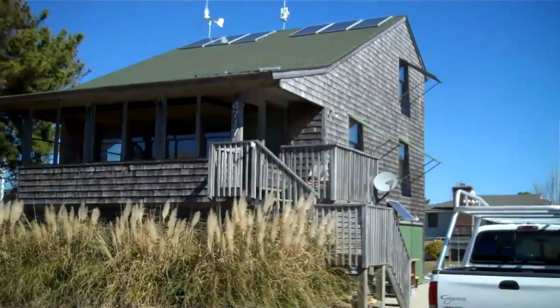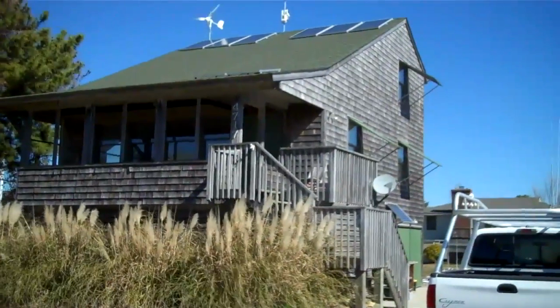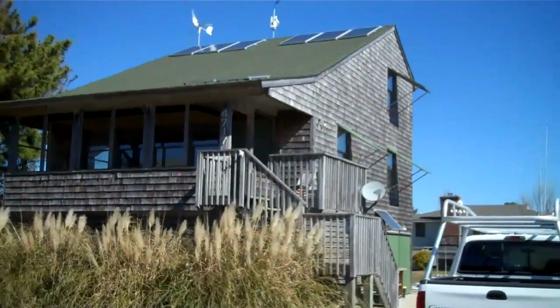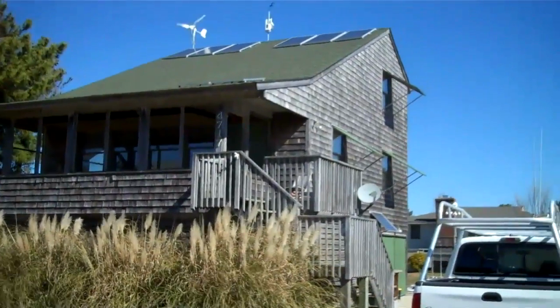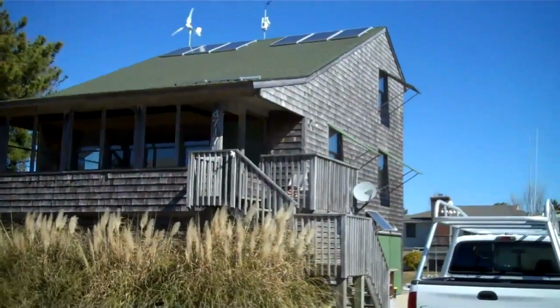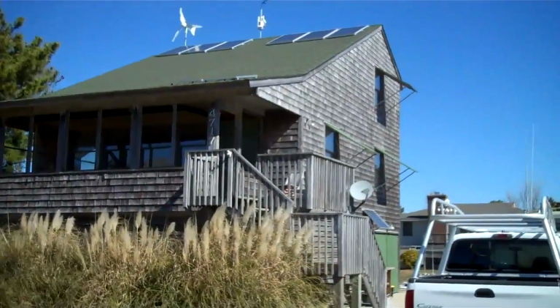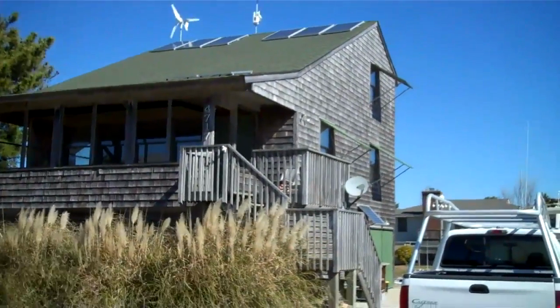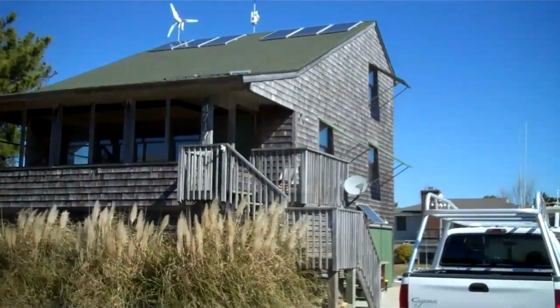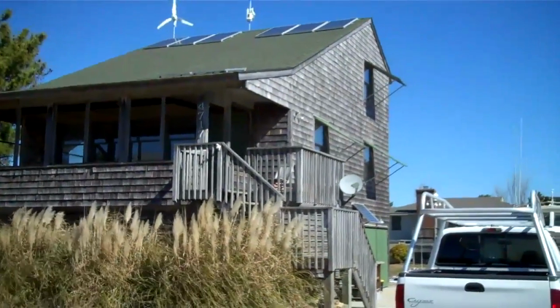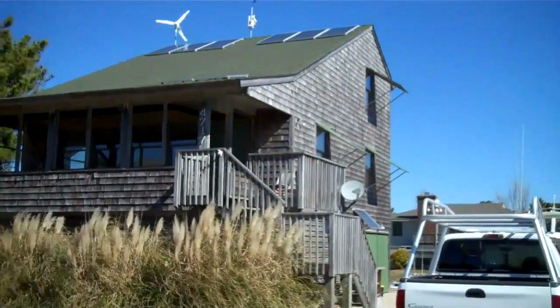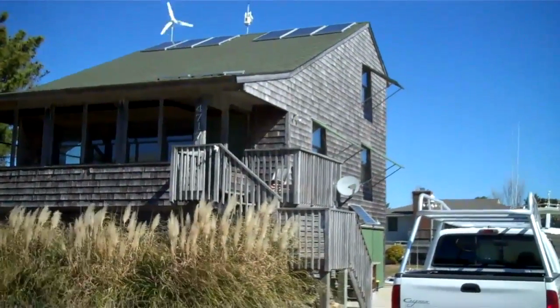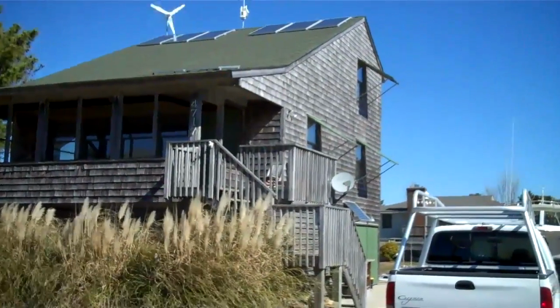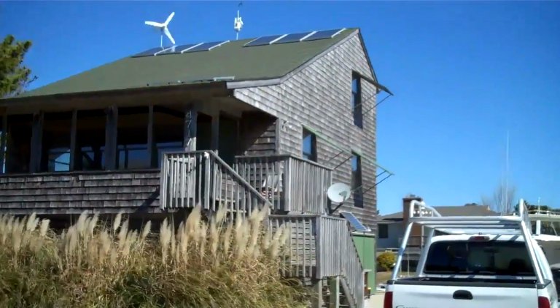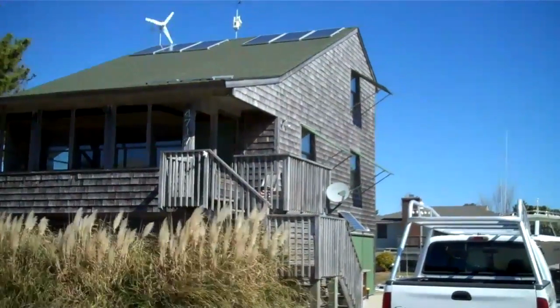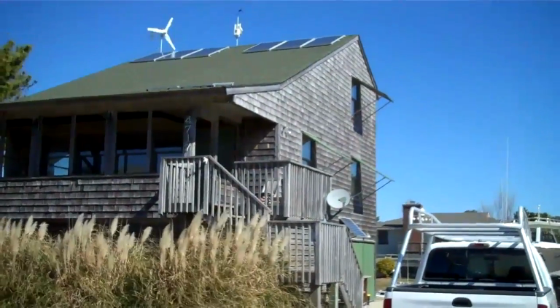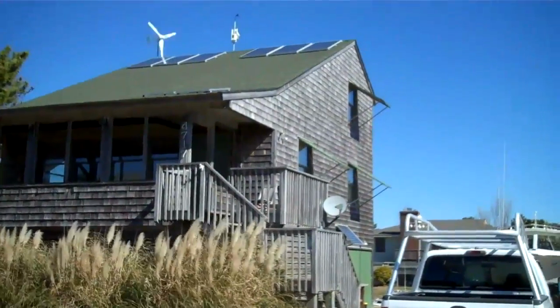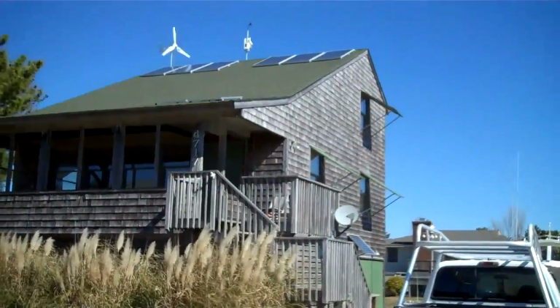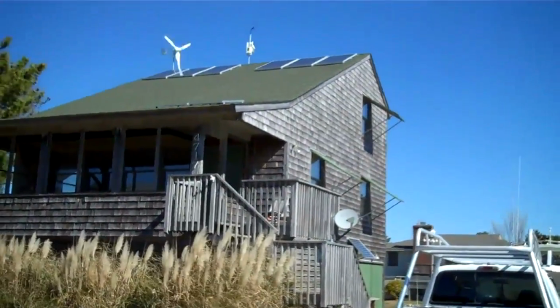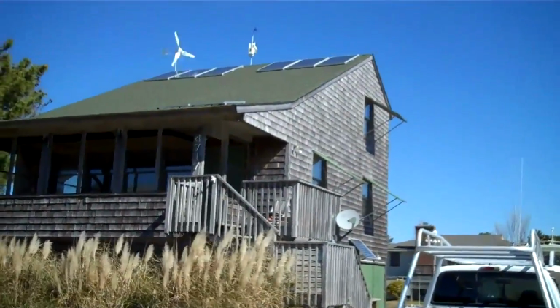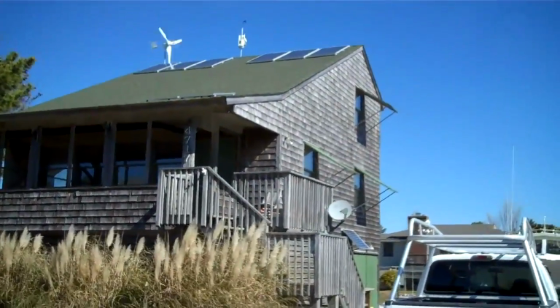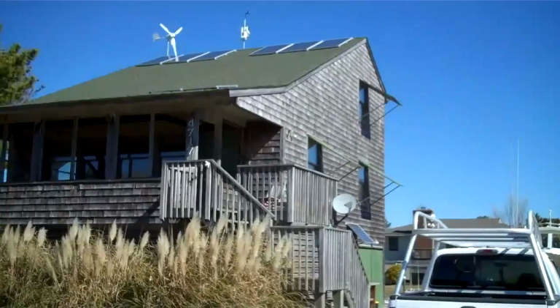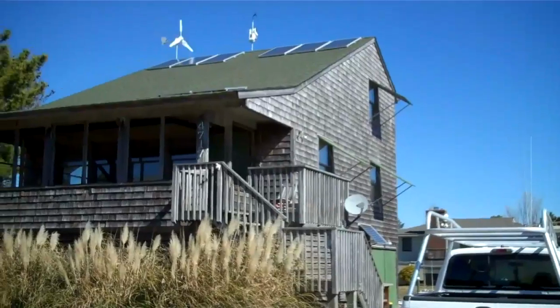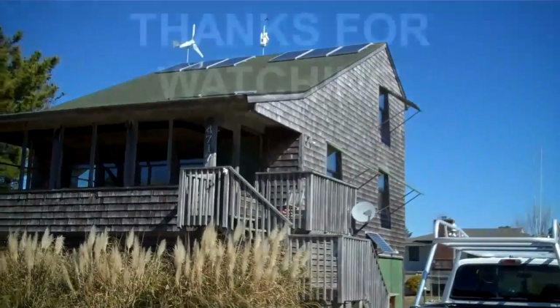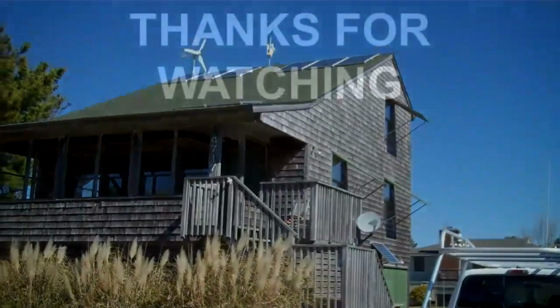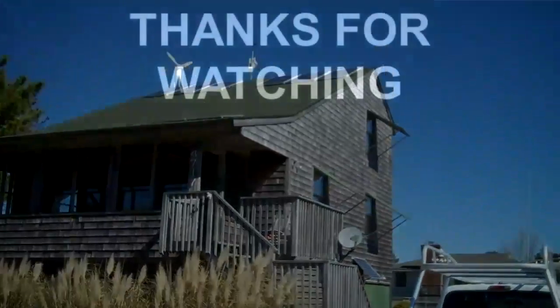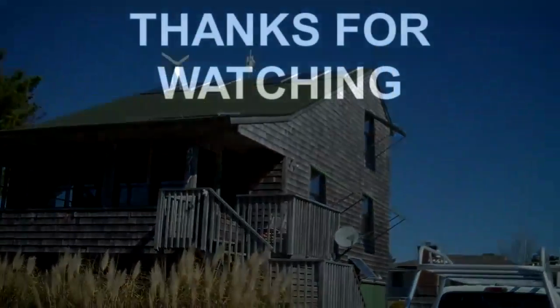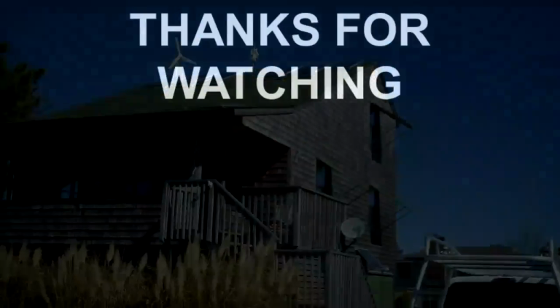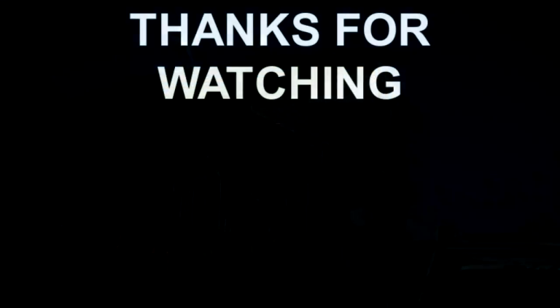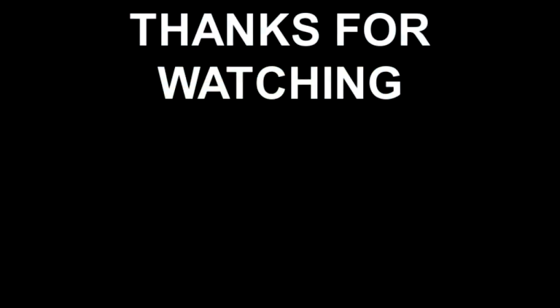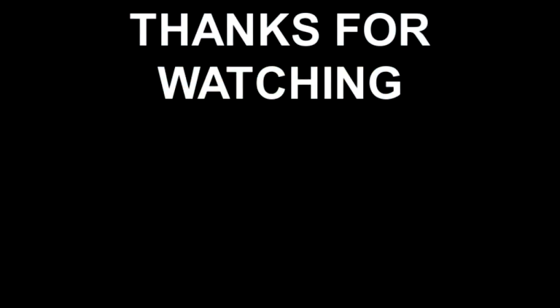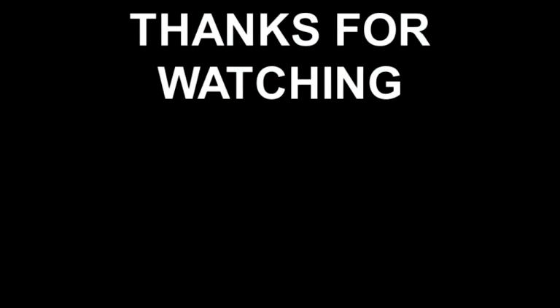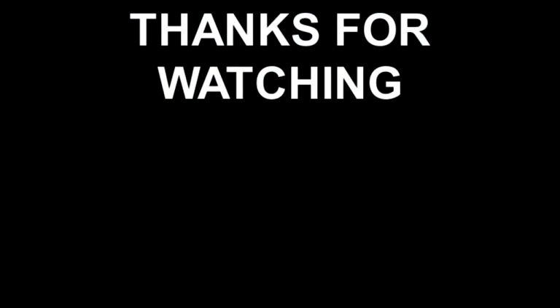All right, well cool. I appreciate you guys coming by and we'll see you next time.